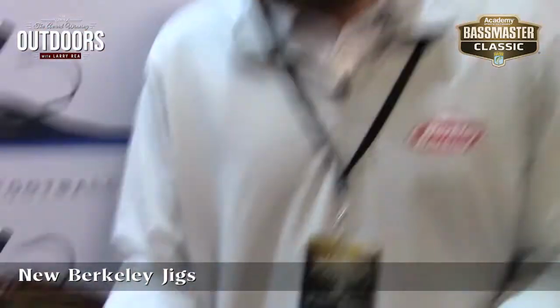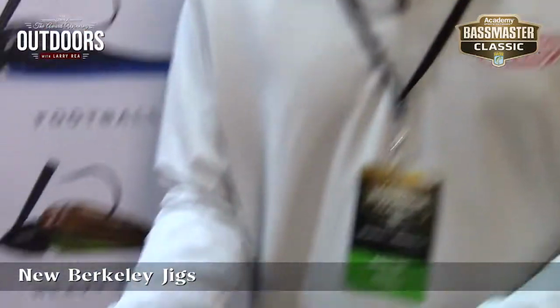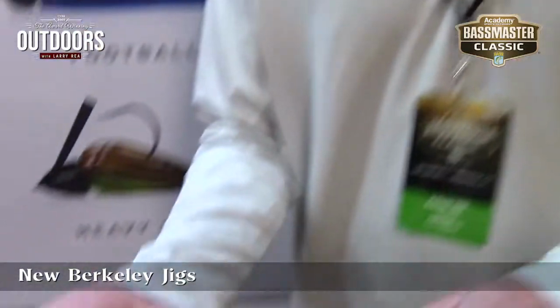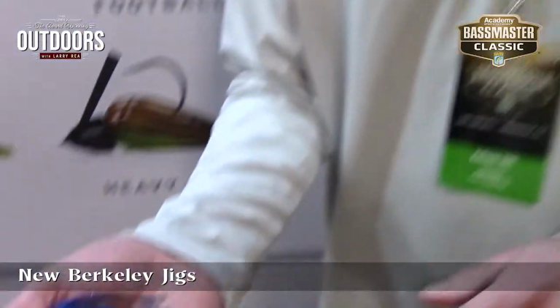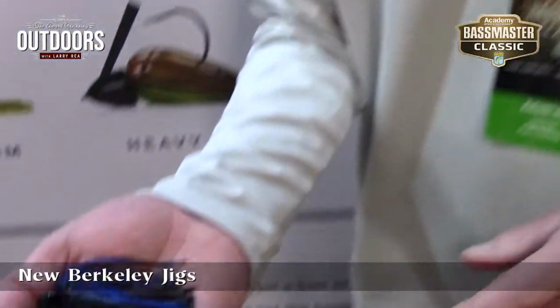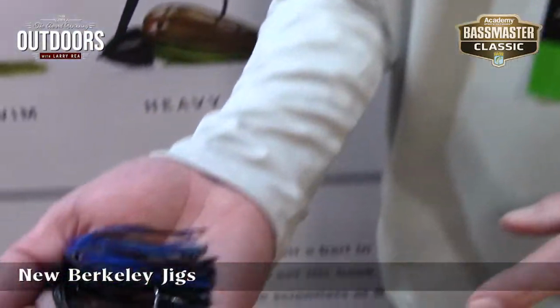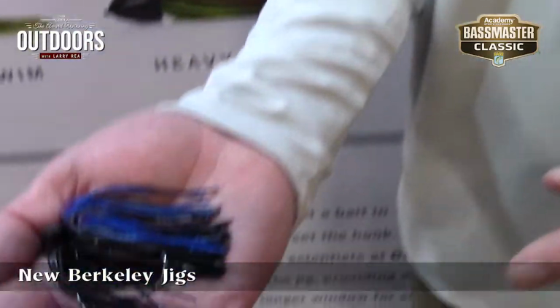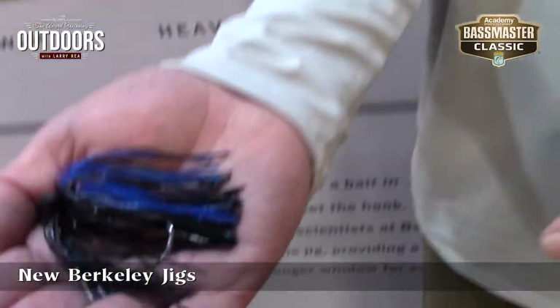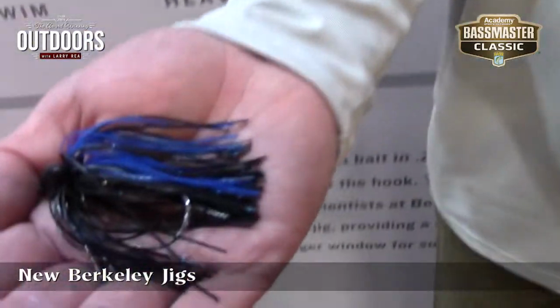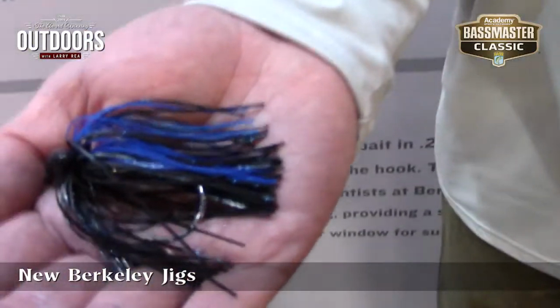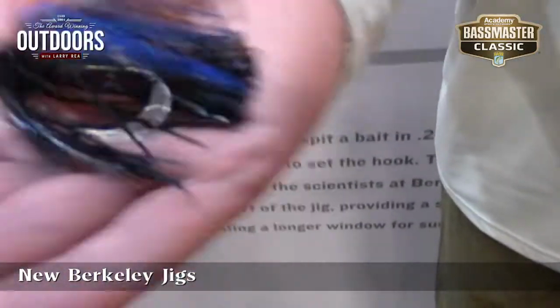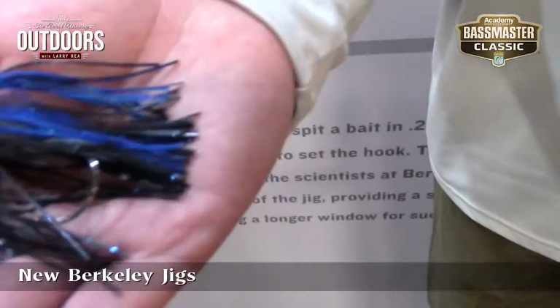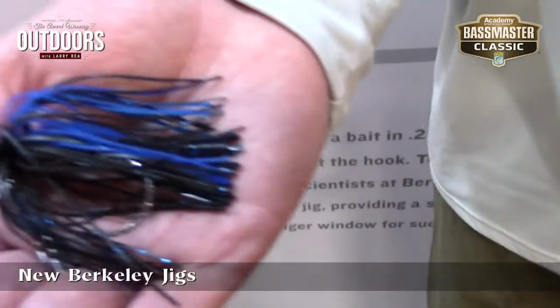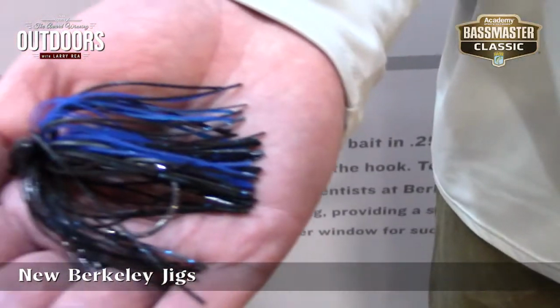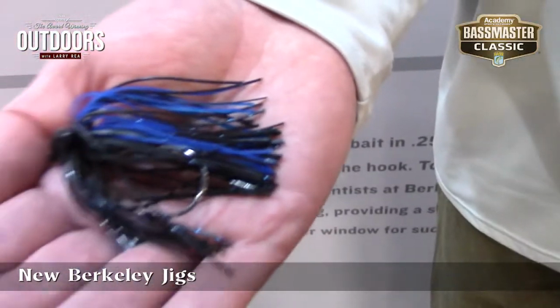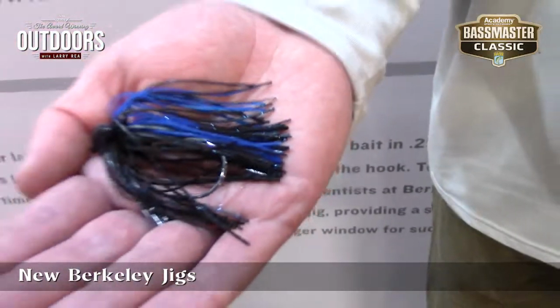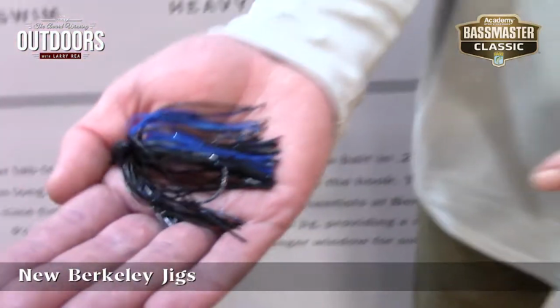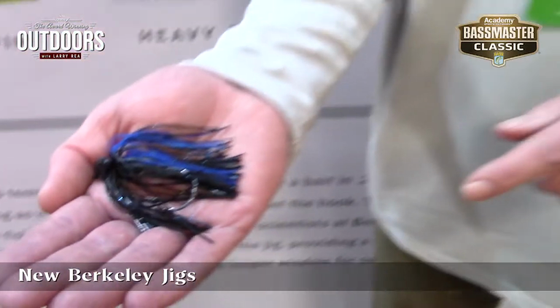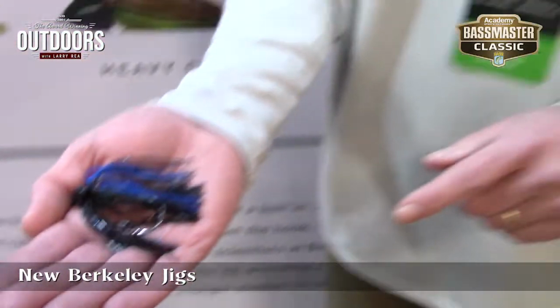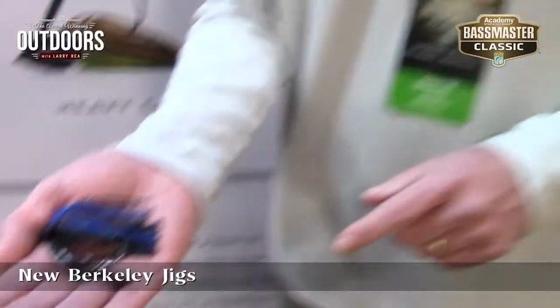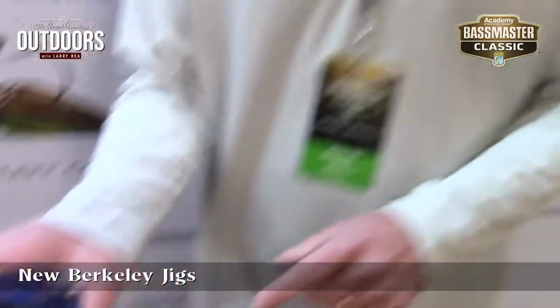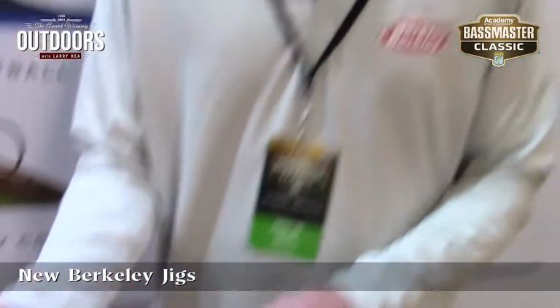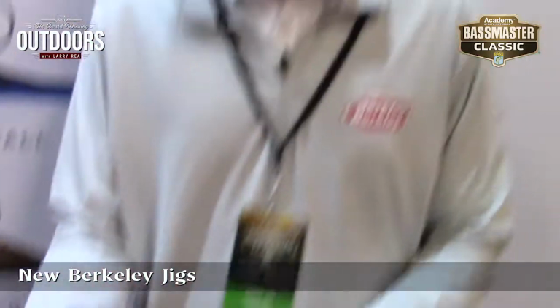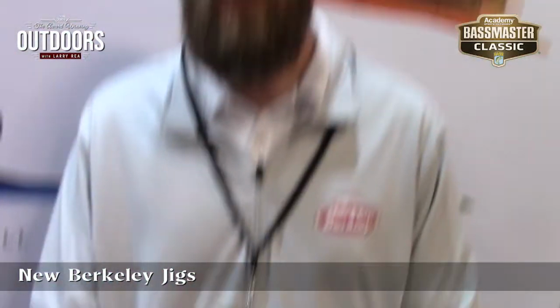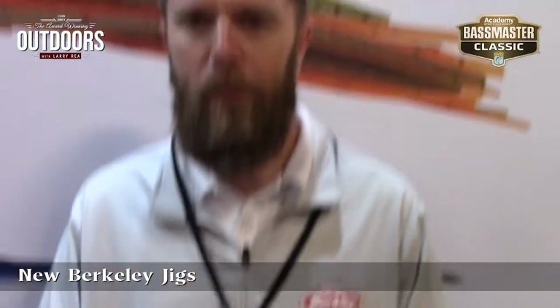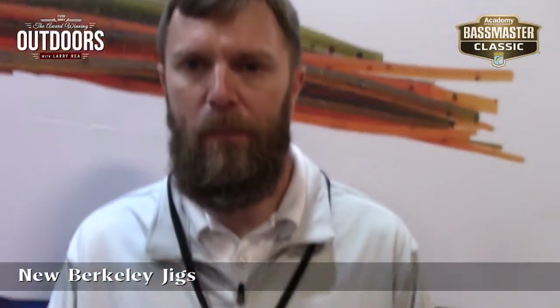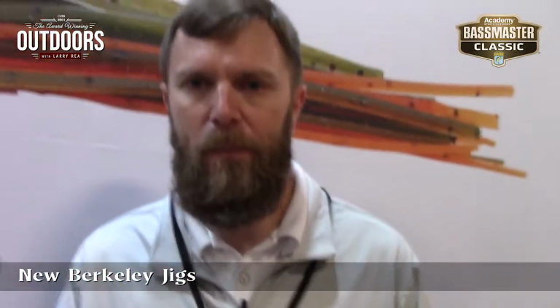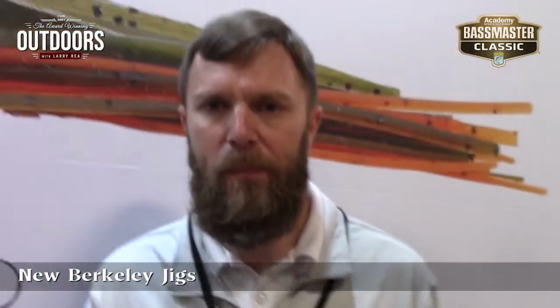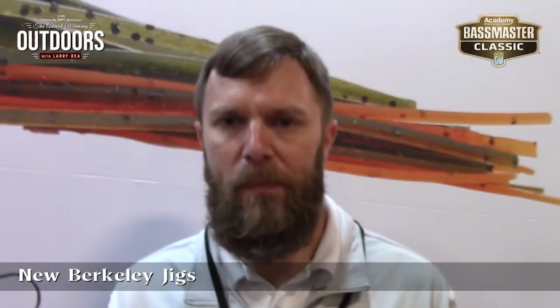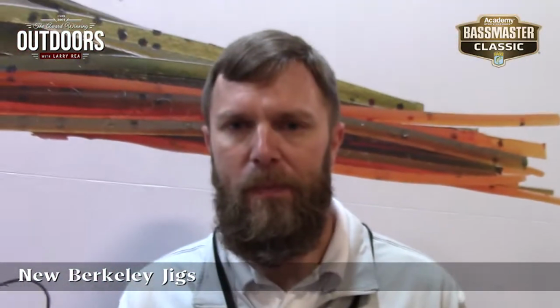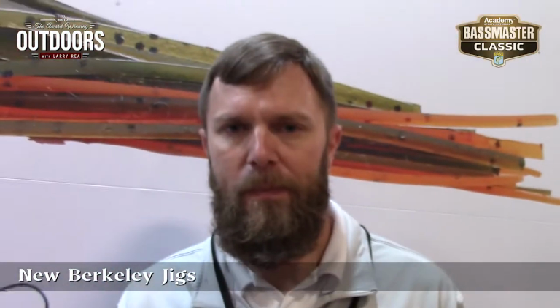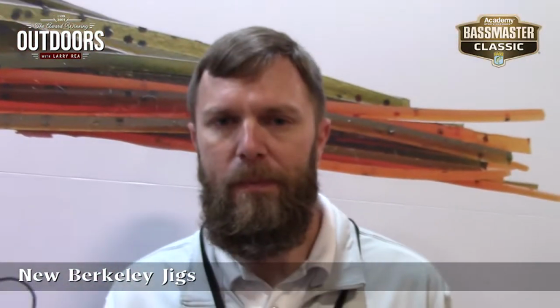If you want more information, head over to berkley.com. Thank you, Adam.